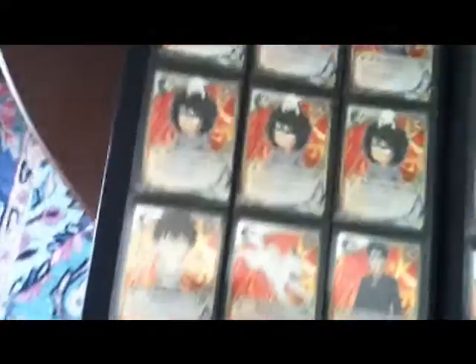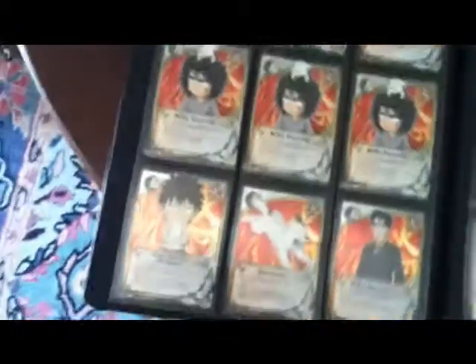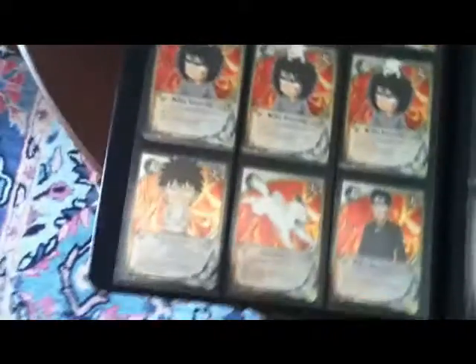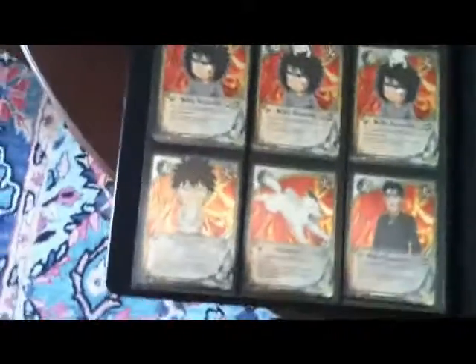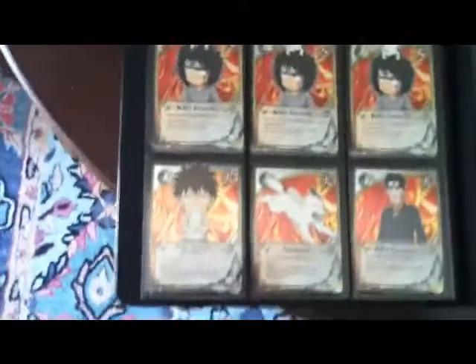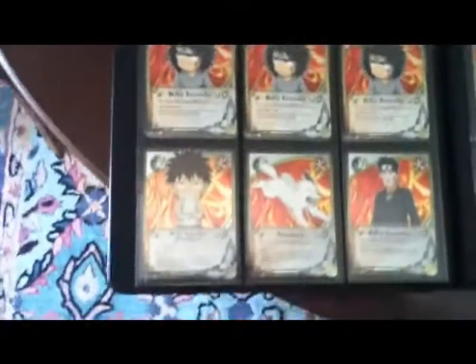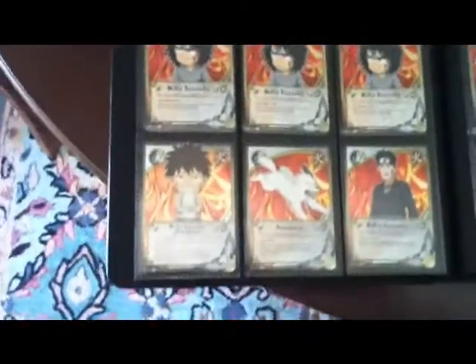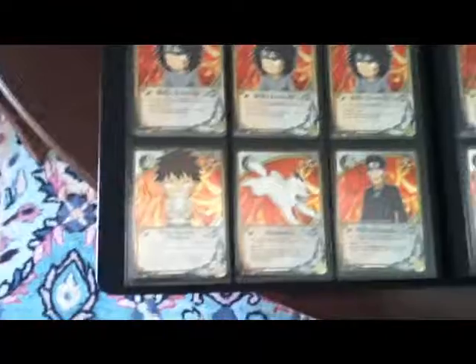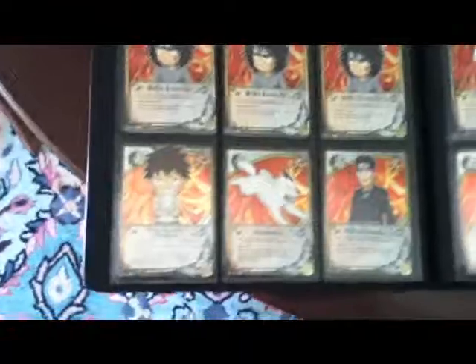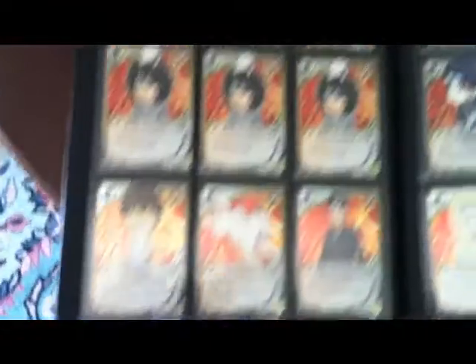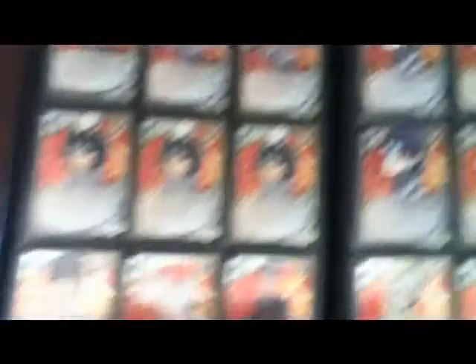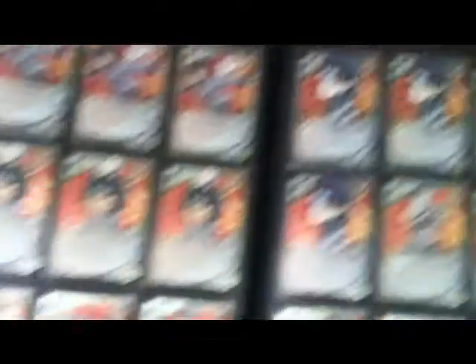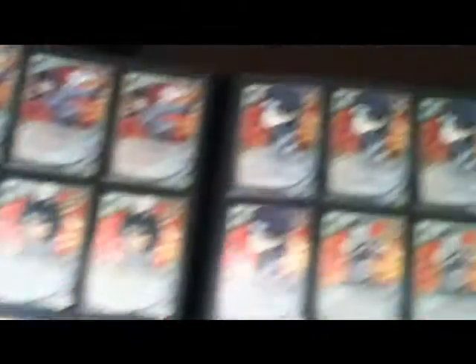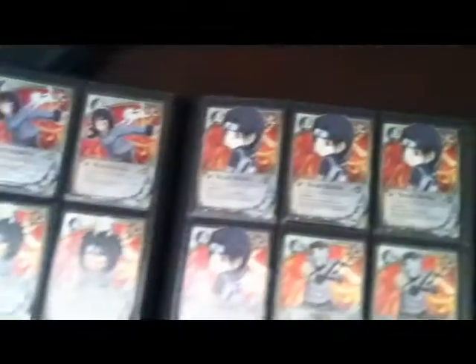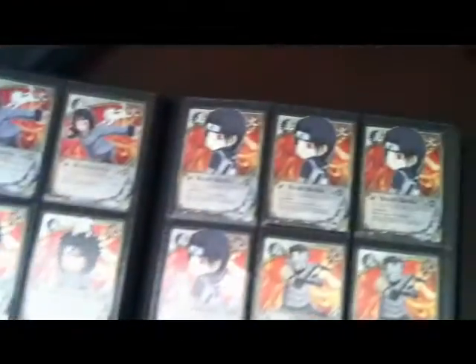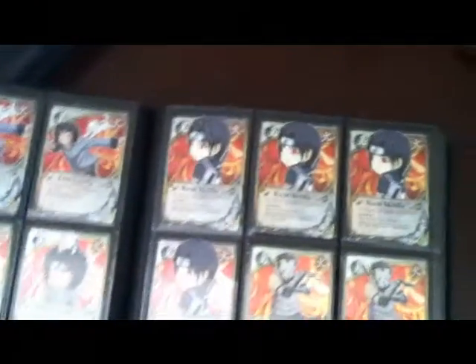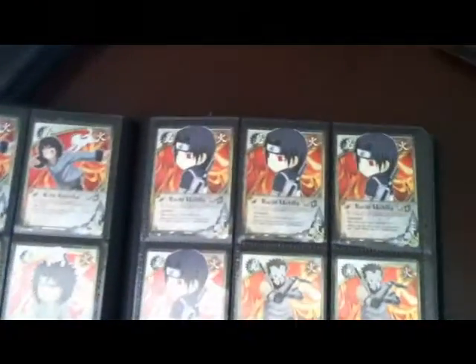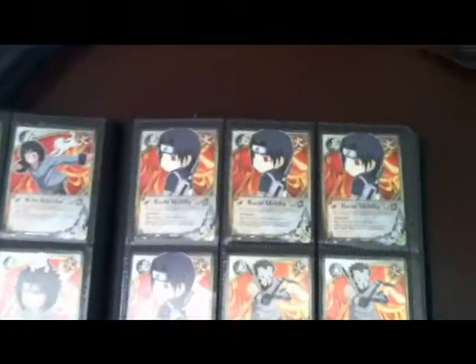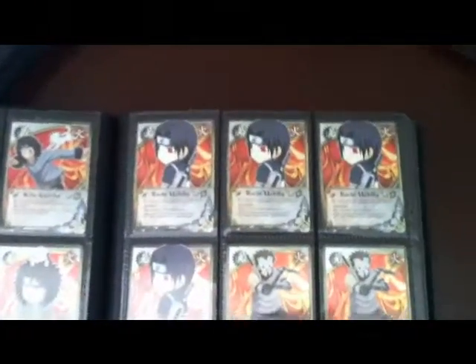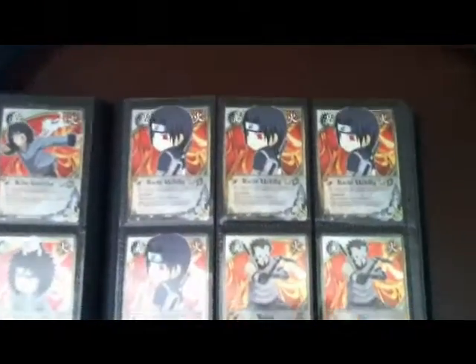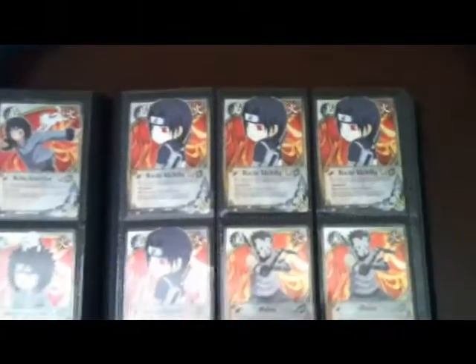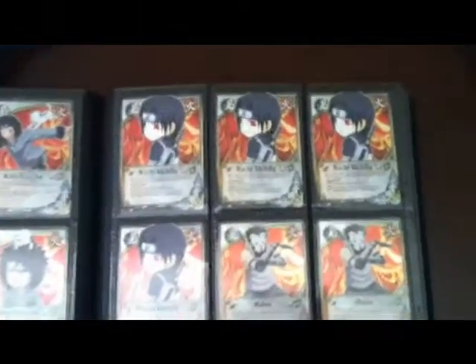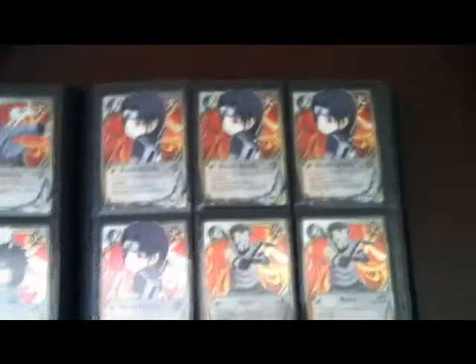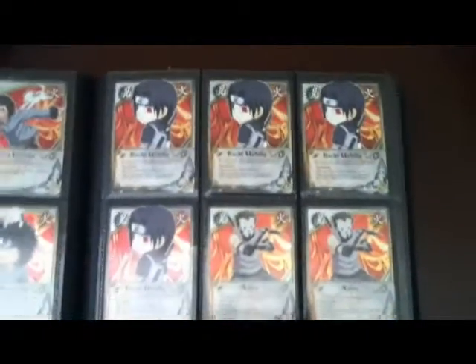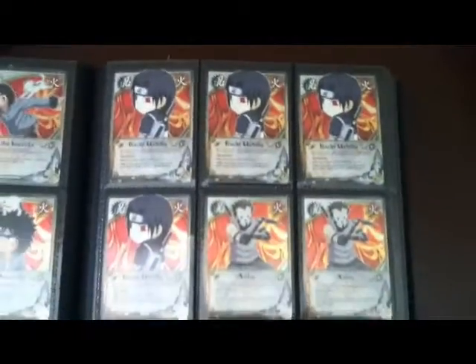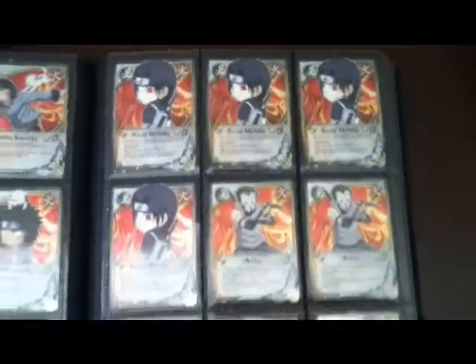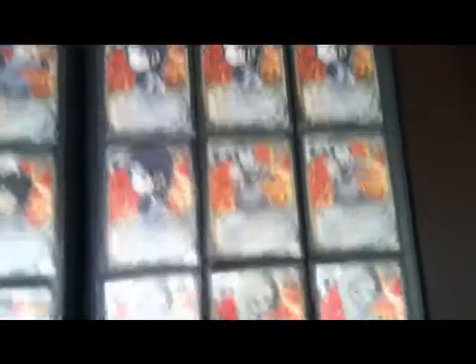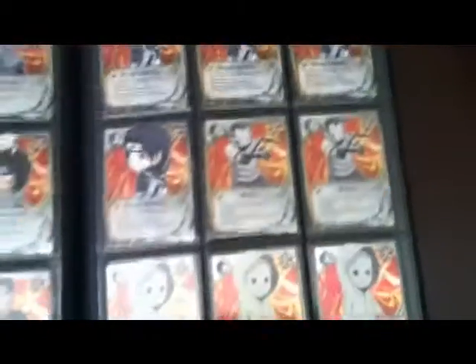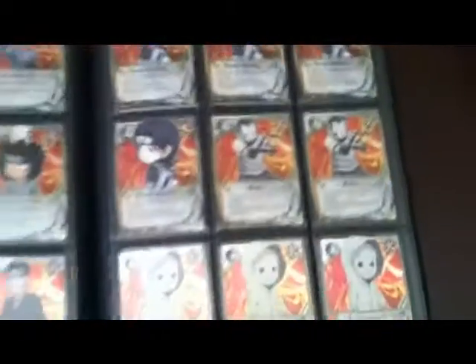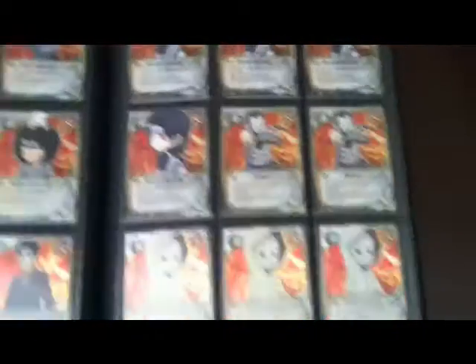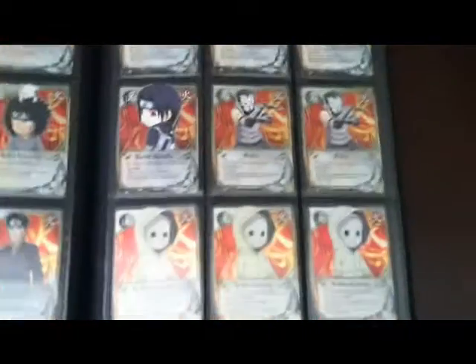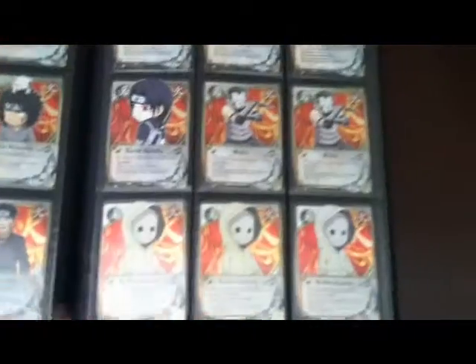It might be hard to tell, but everything in here is foil, except the starter cards — like Tobi, it wasn't in foil, obviously.